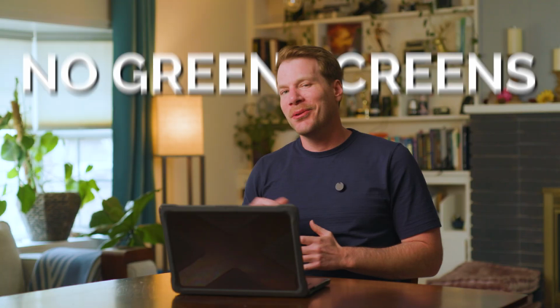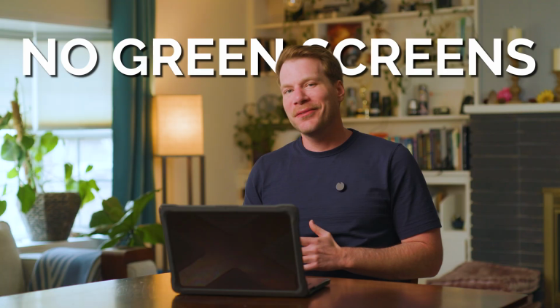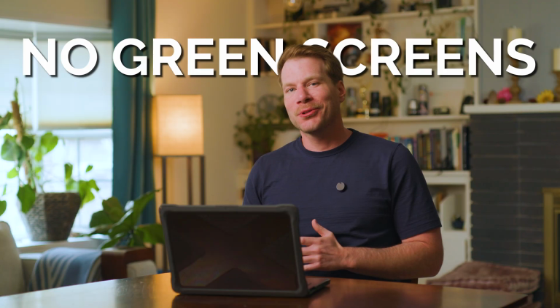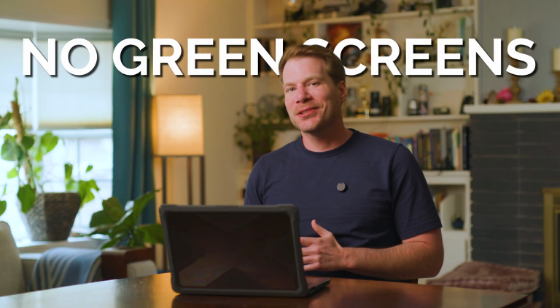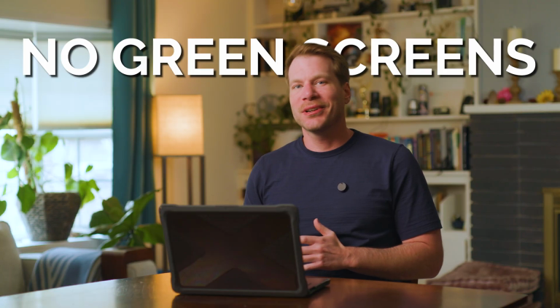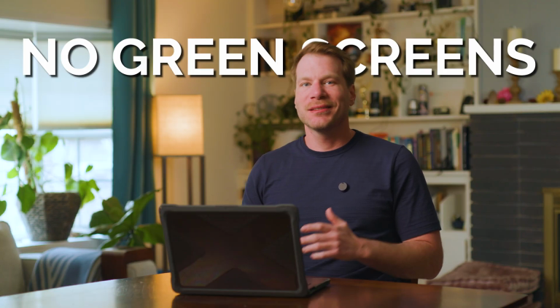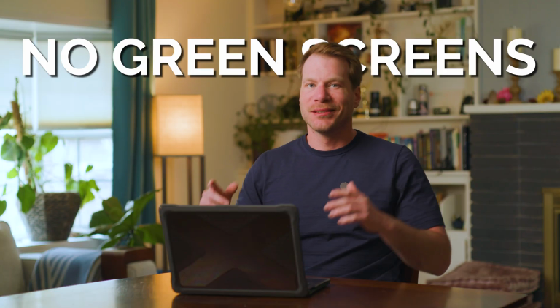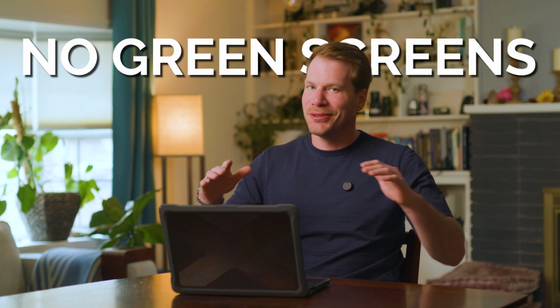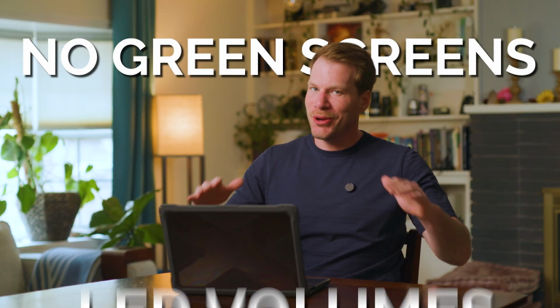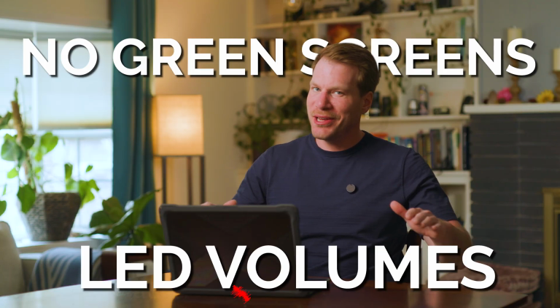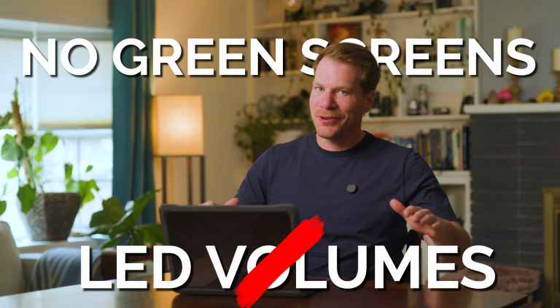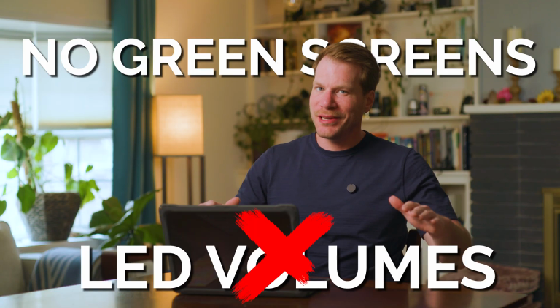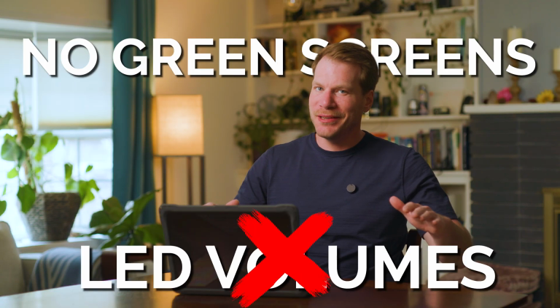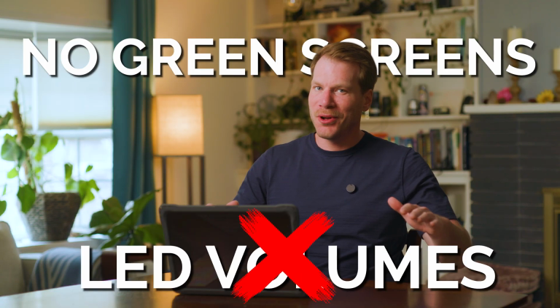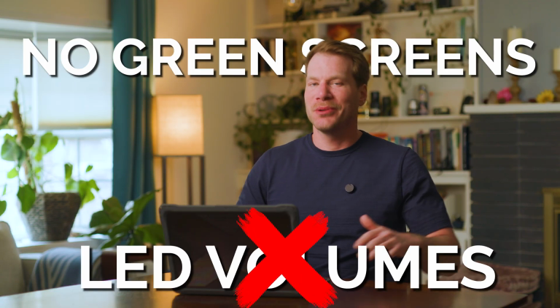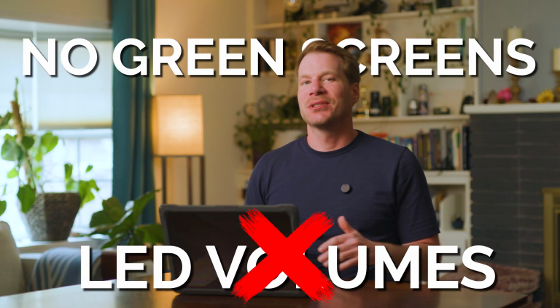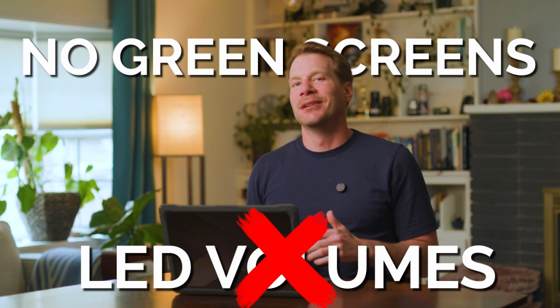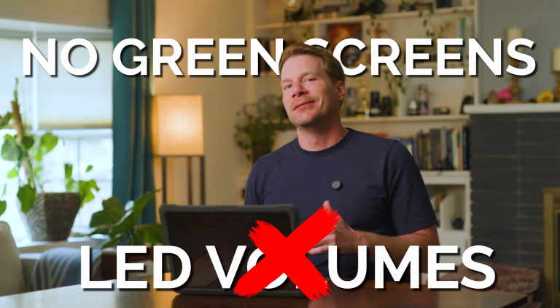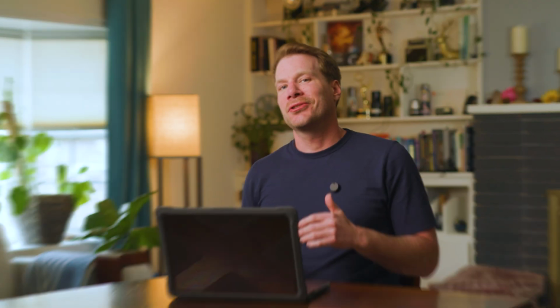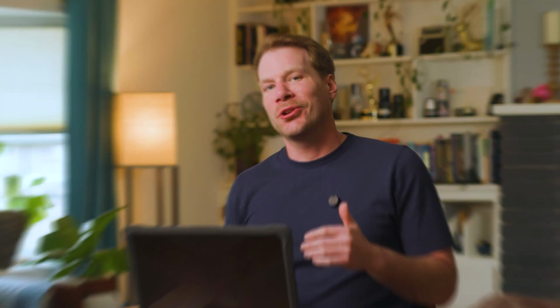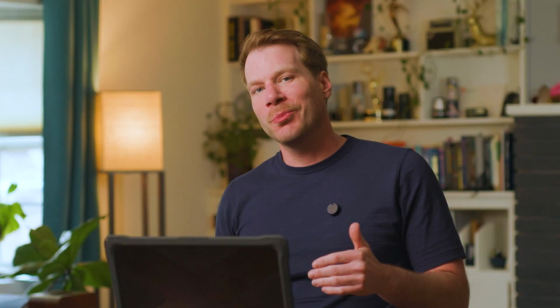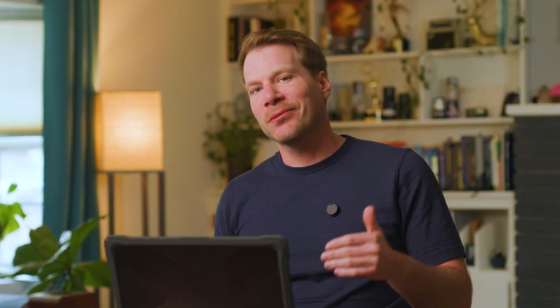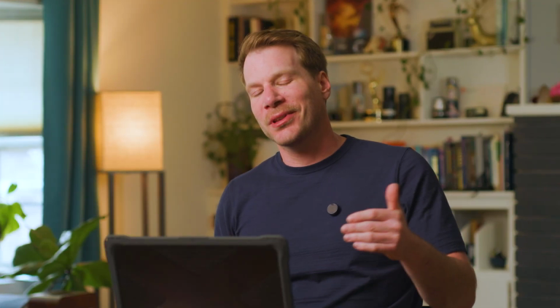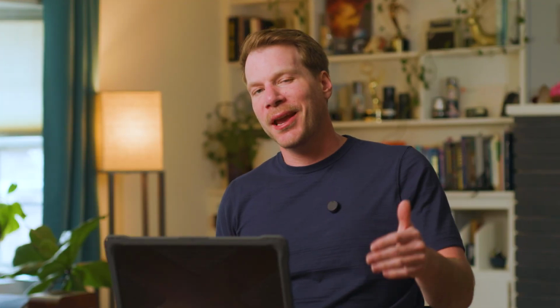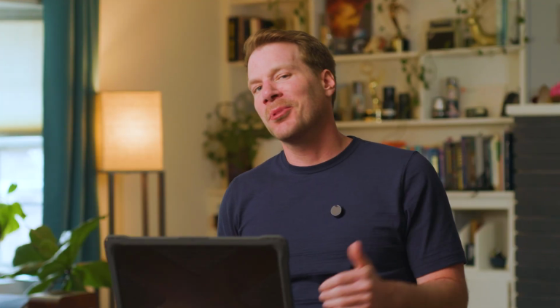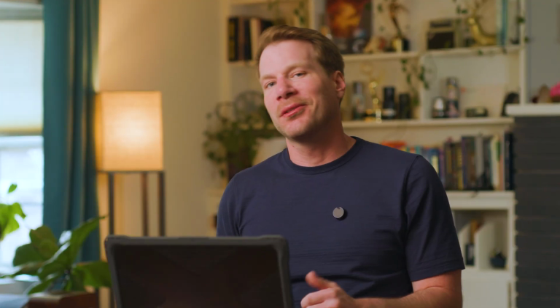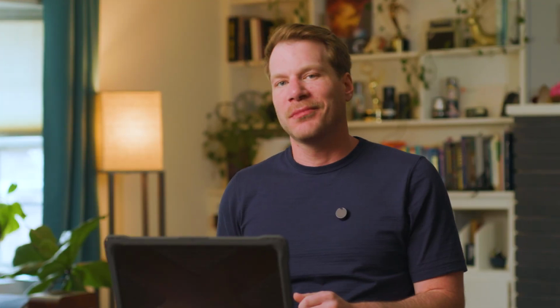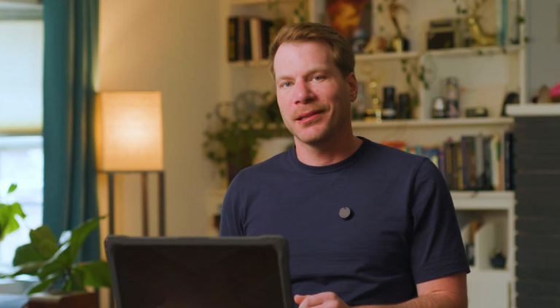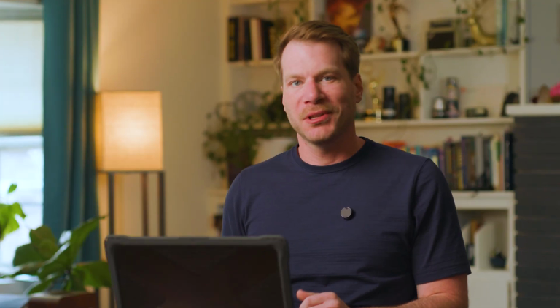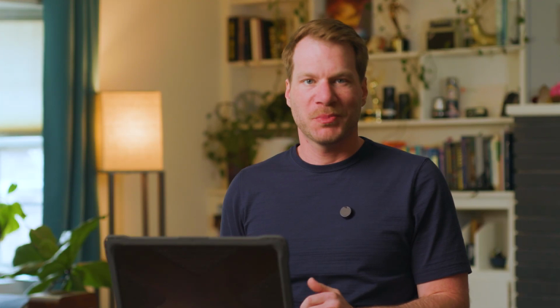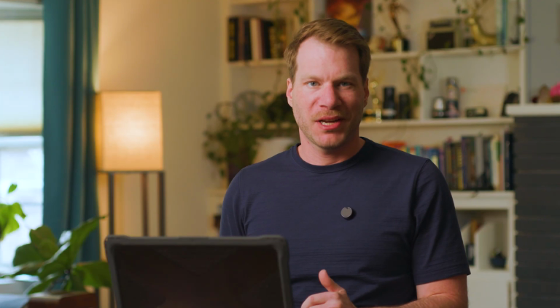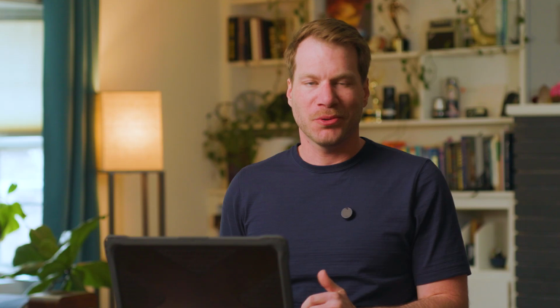No need for green screens, no need for LED volumes — just a human with a camera and limitless potential.